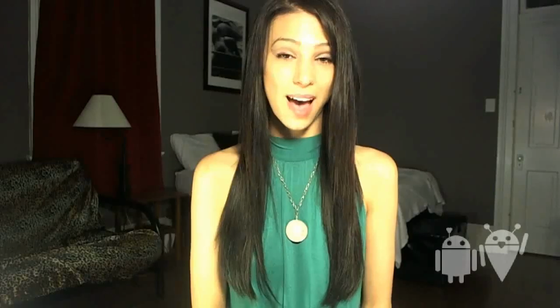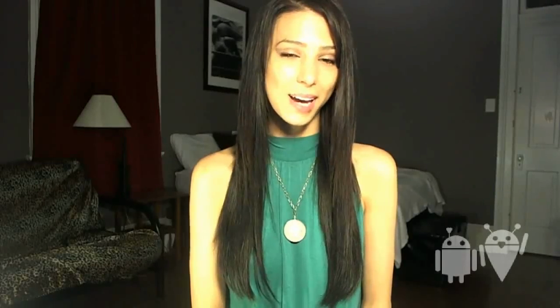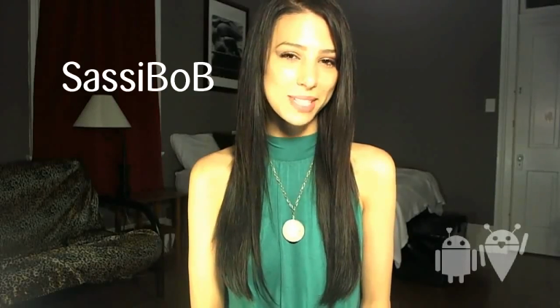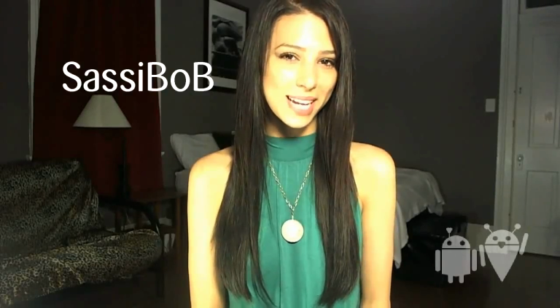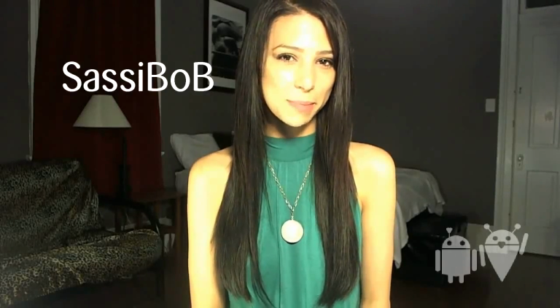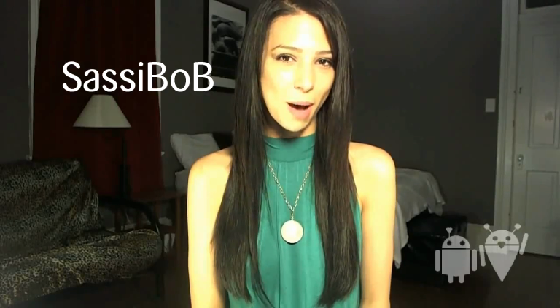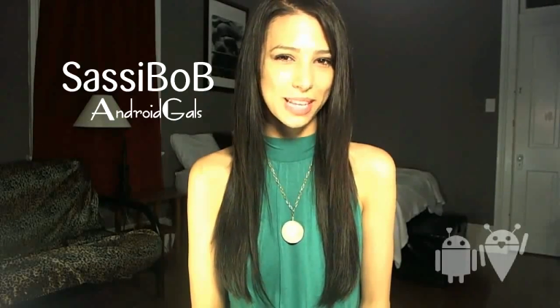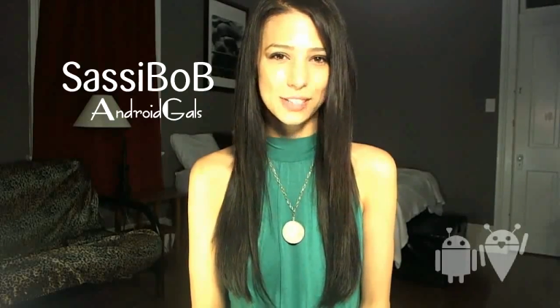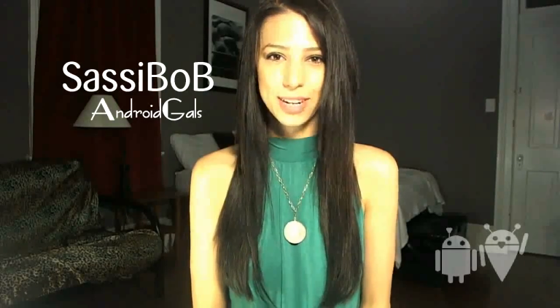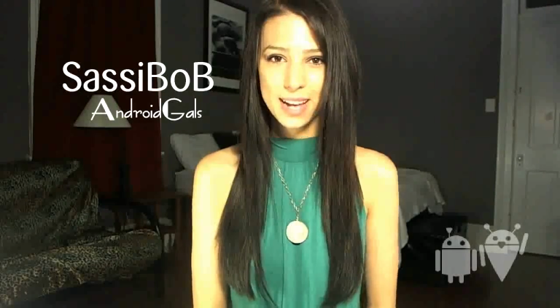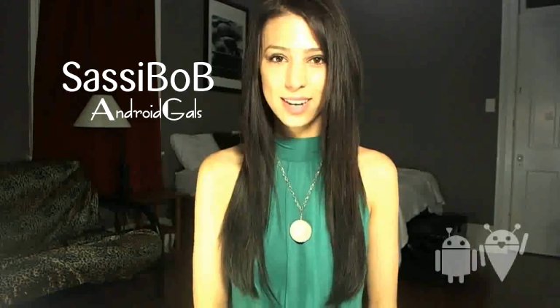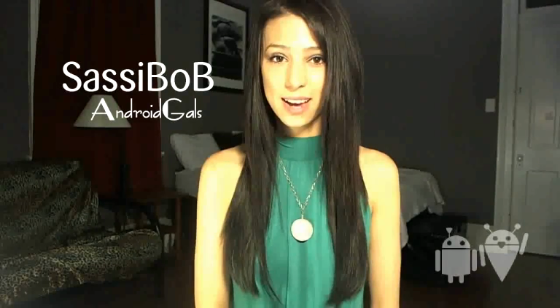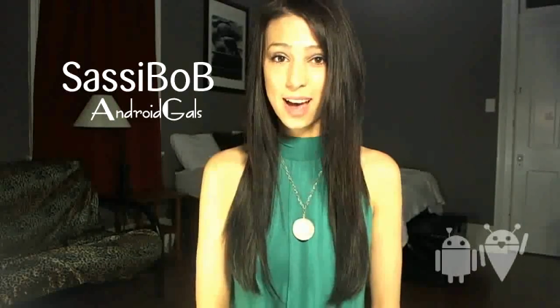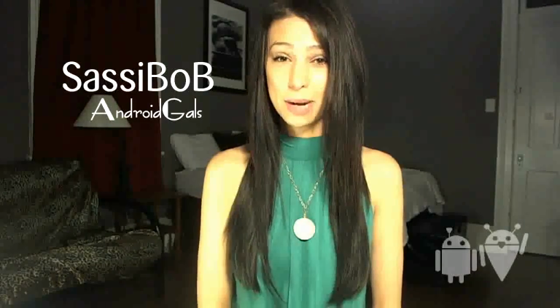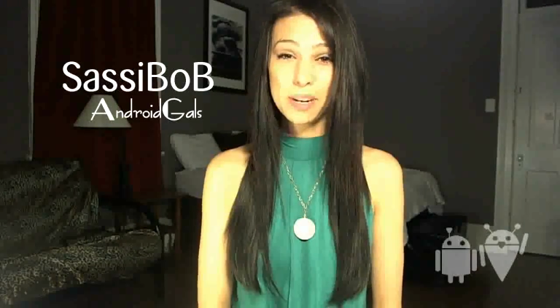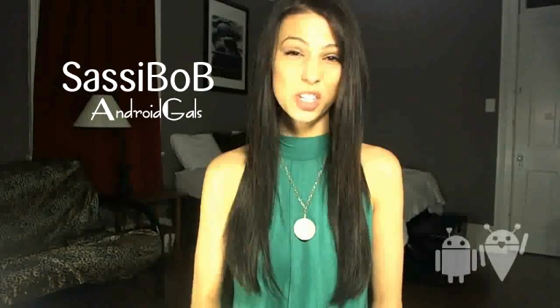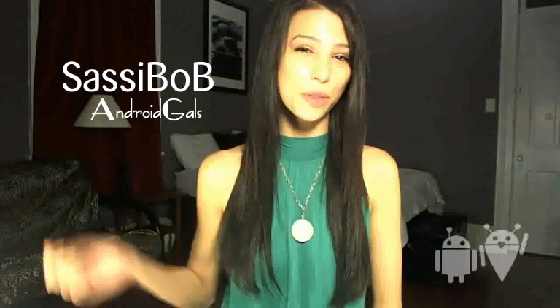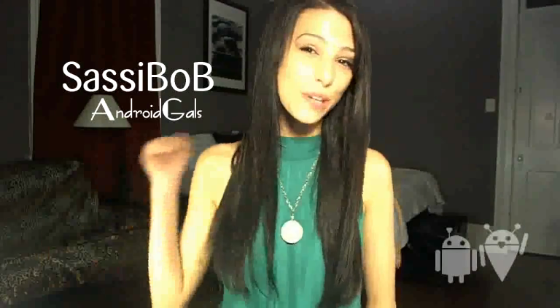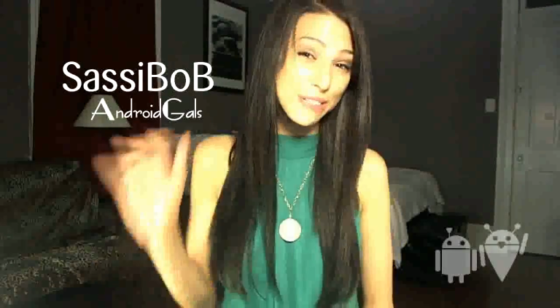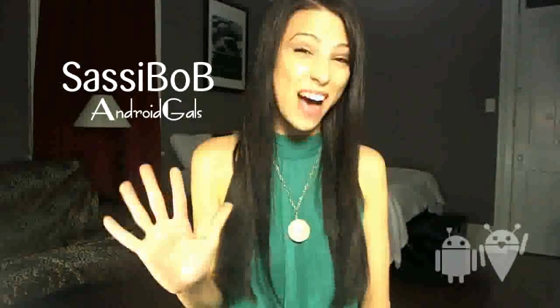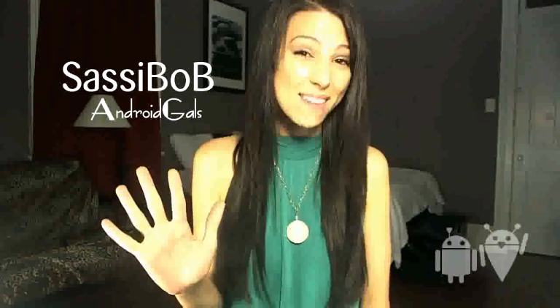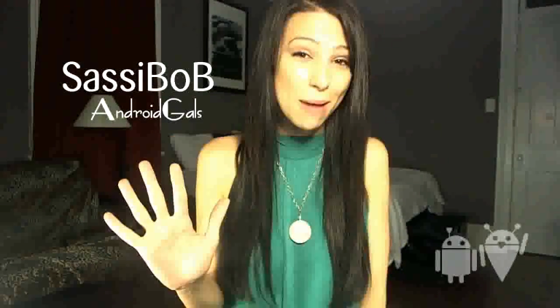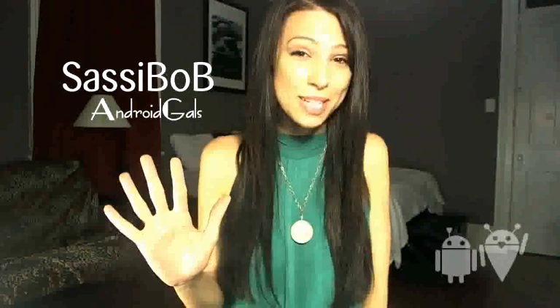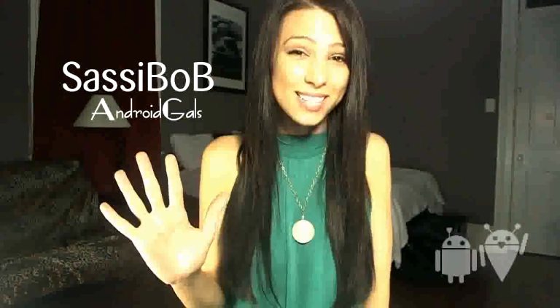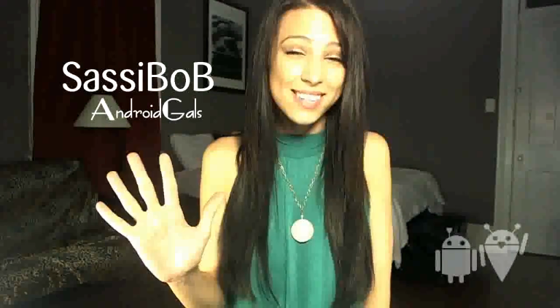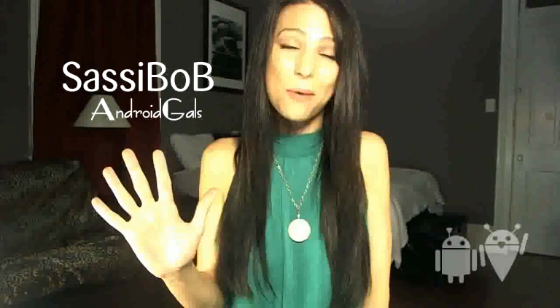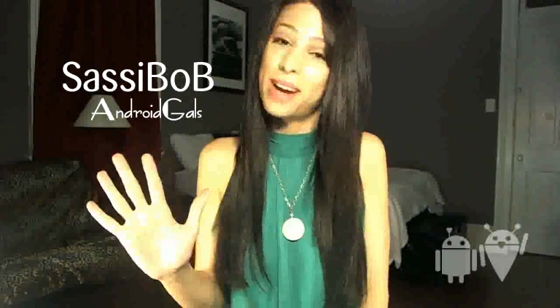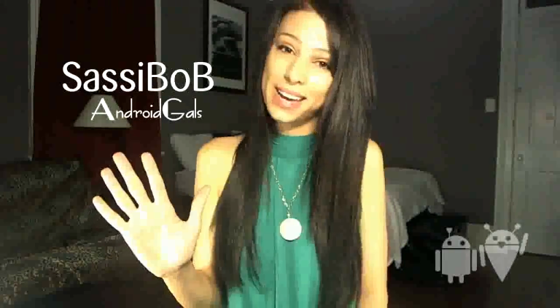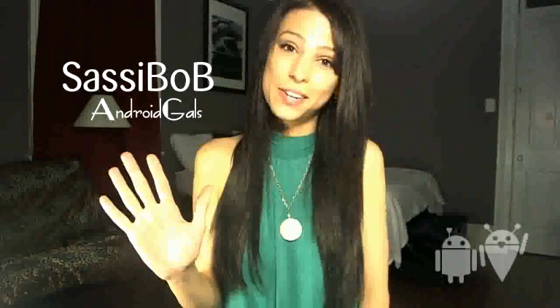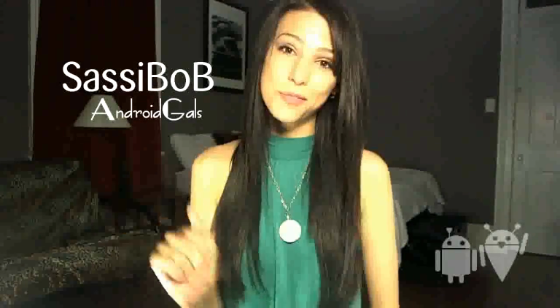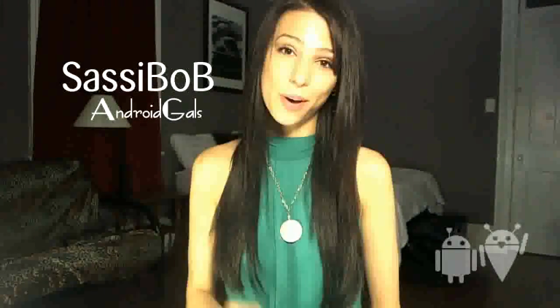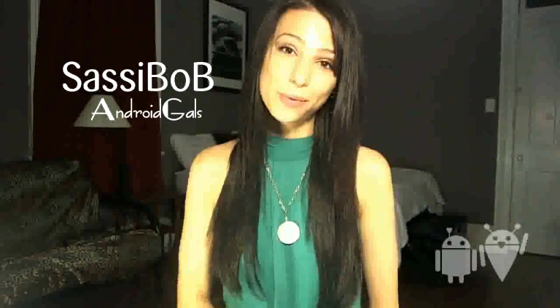Hi, I'm Sassy Bob with AndroidGals.com and I'm going to show you the first five apps I install when I get a new phone.